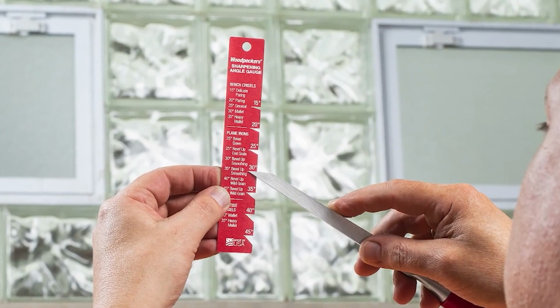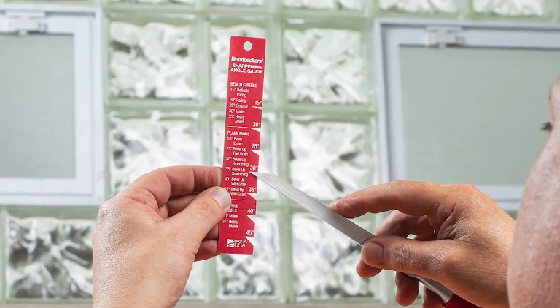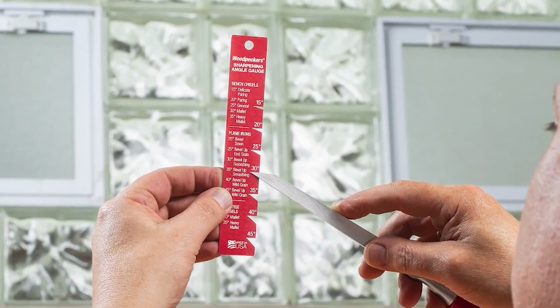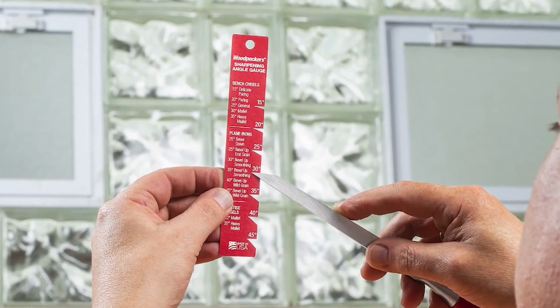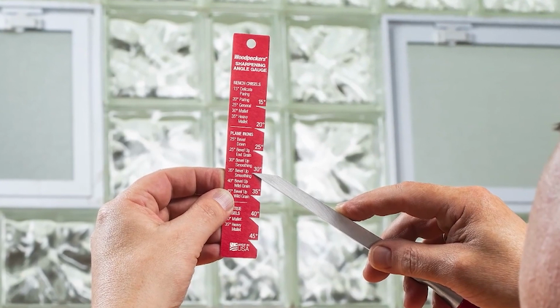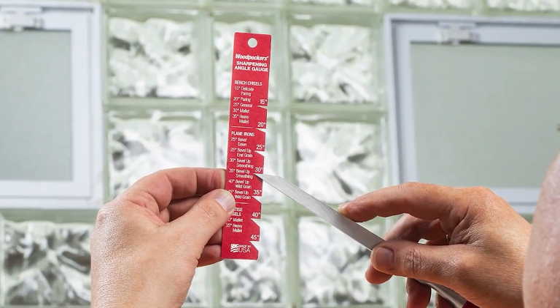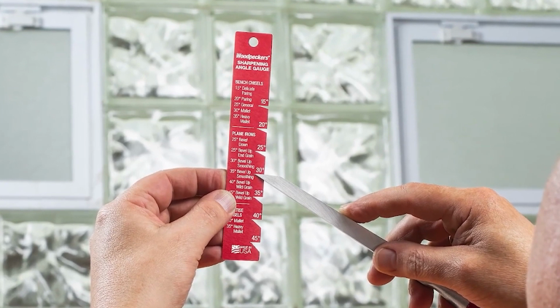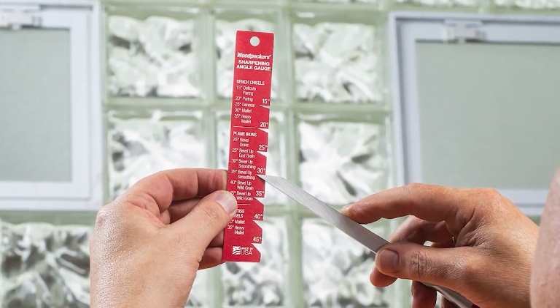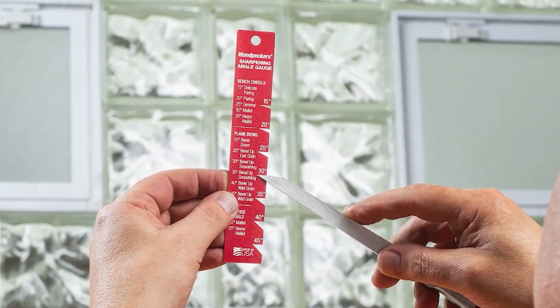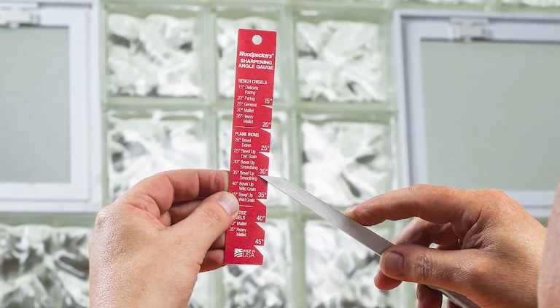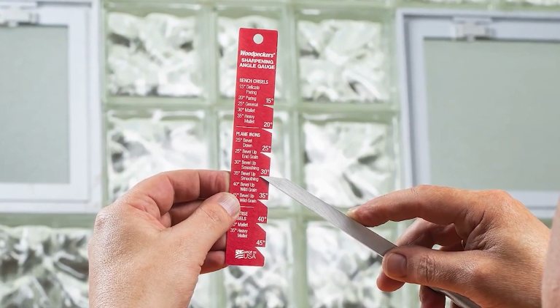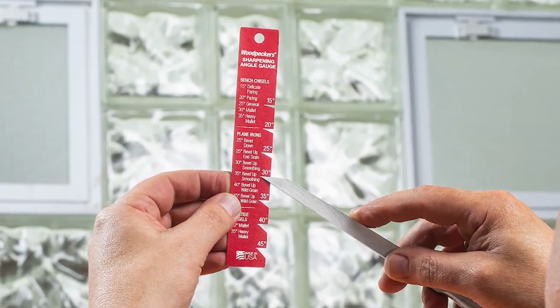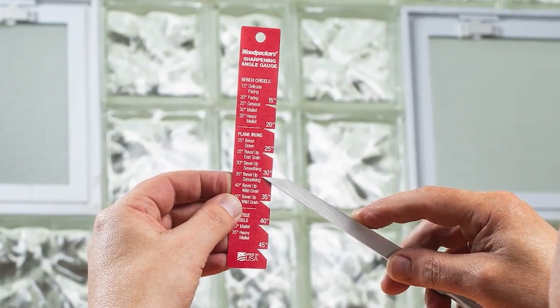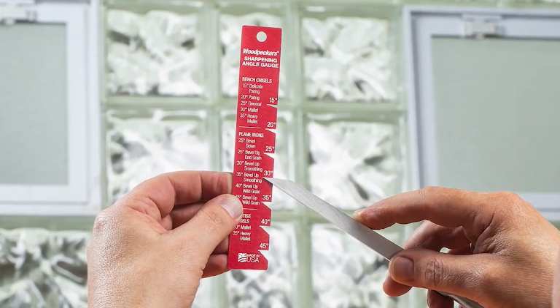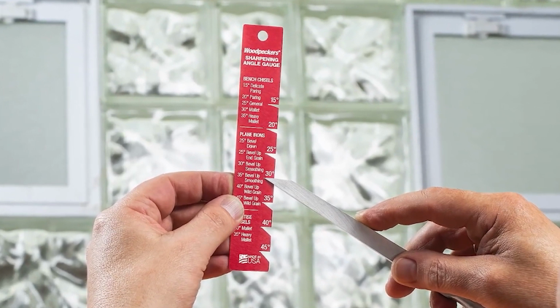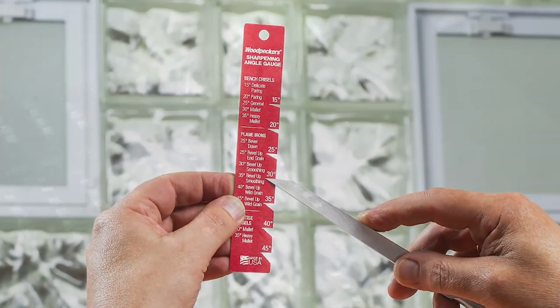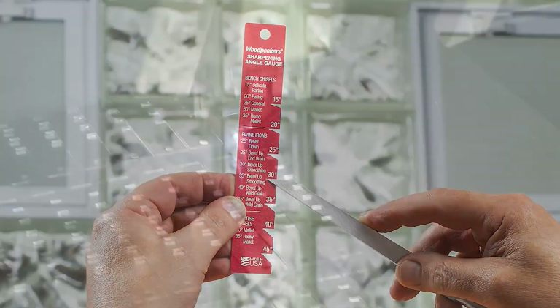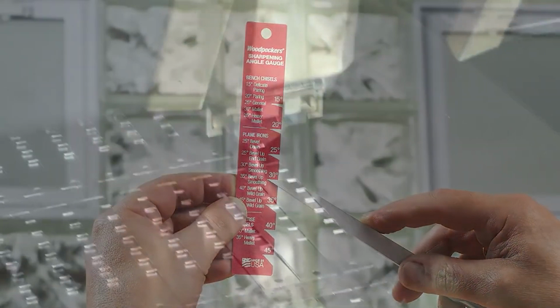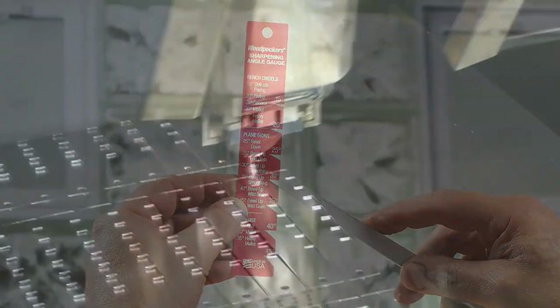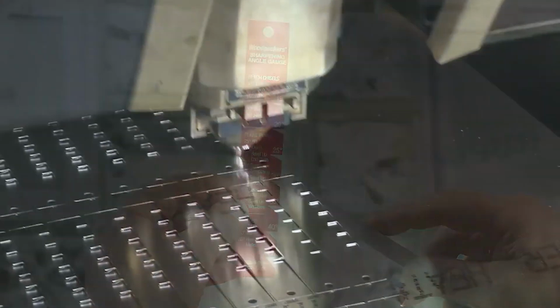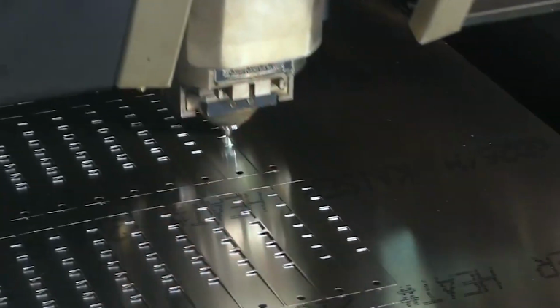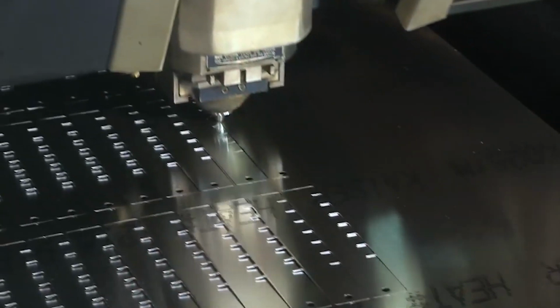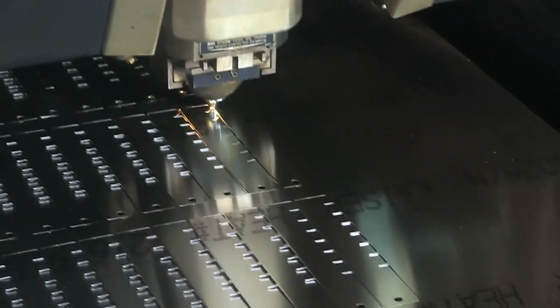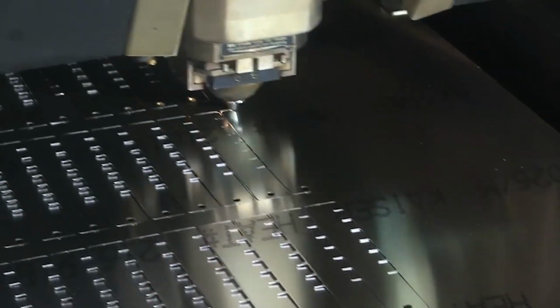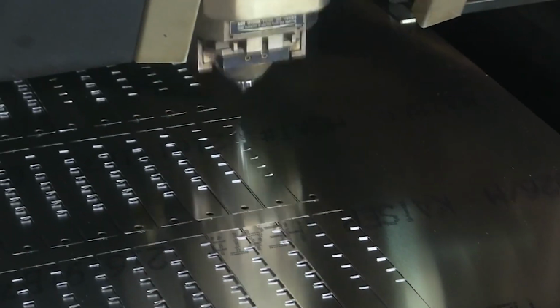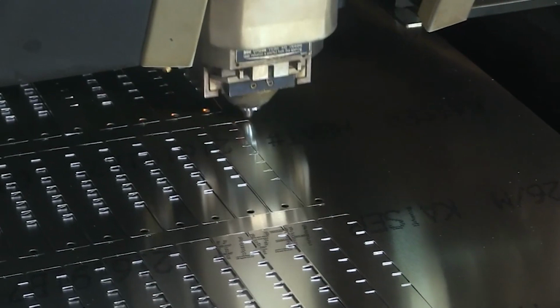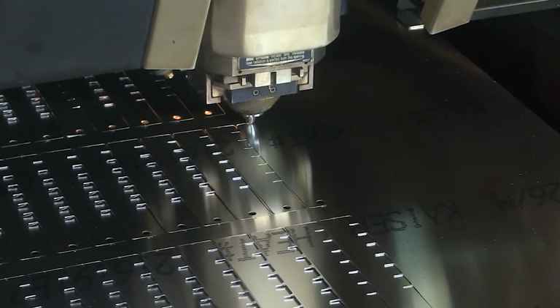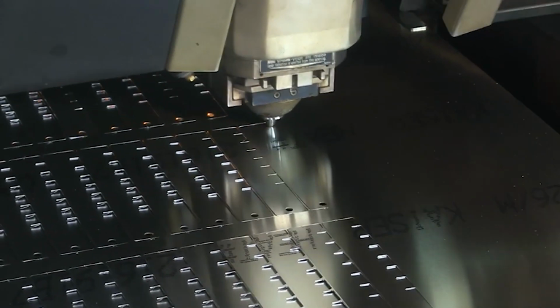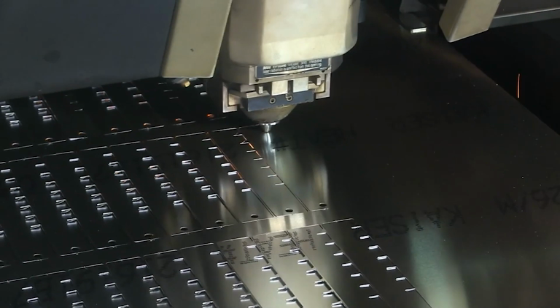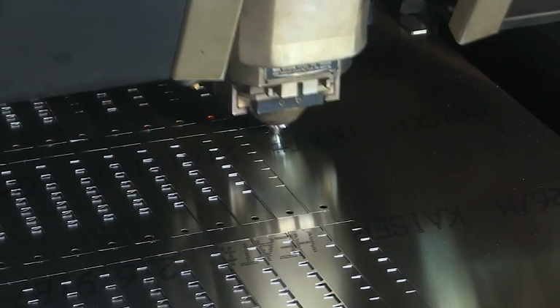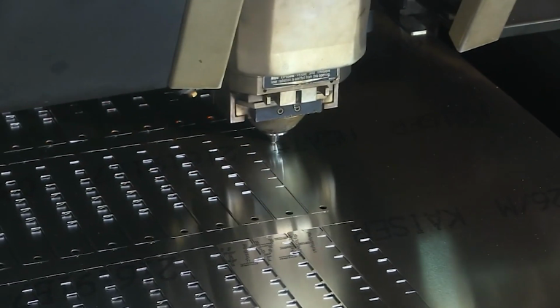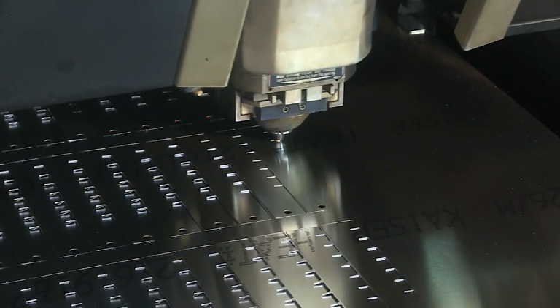Next, we move on to the sharpening angle gauge, which is laser cut out of sheets of aluminum.